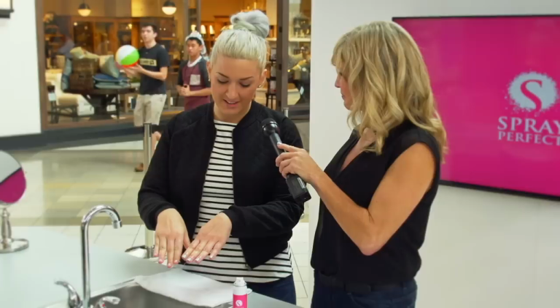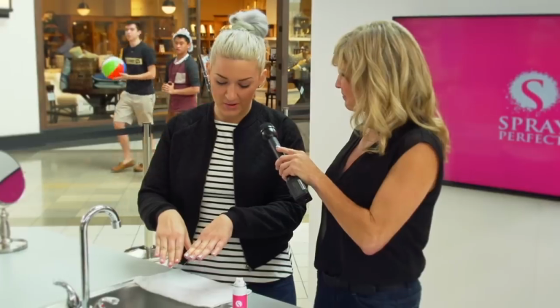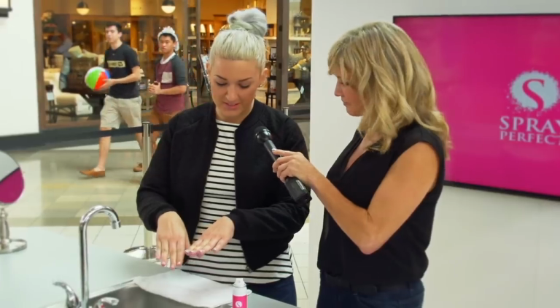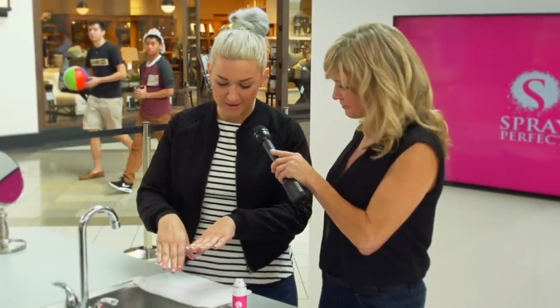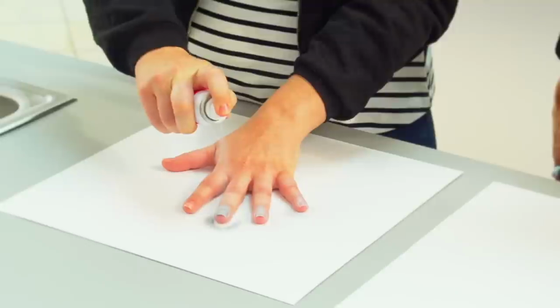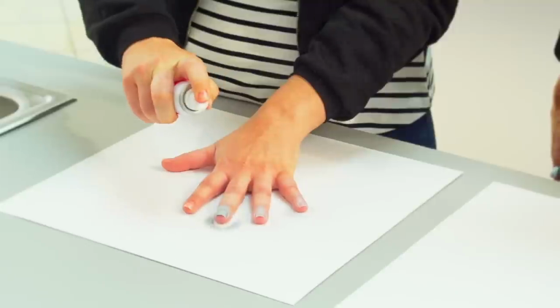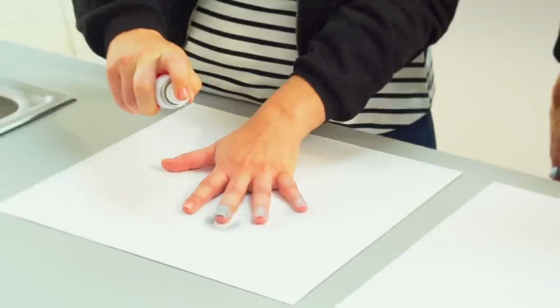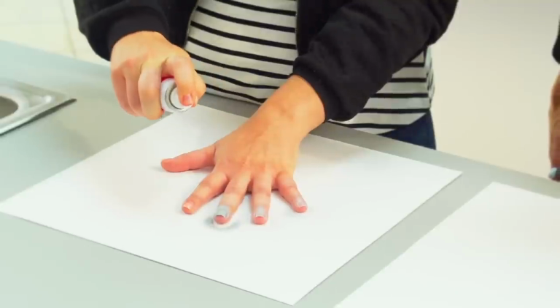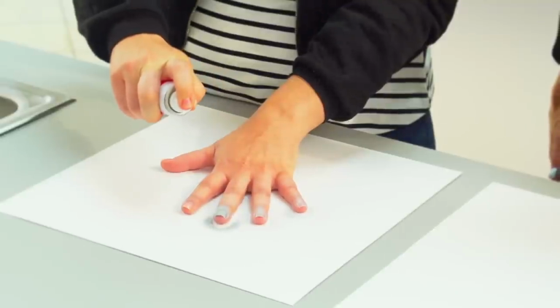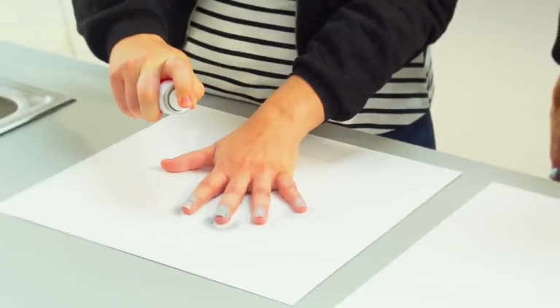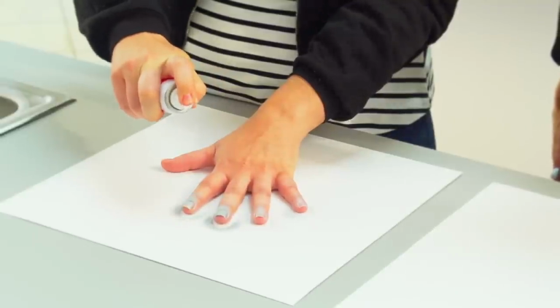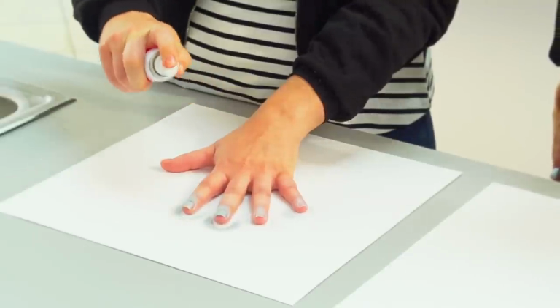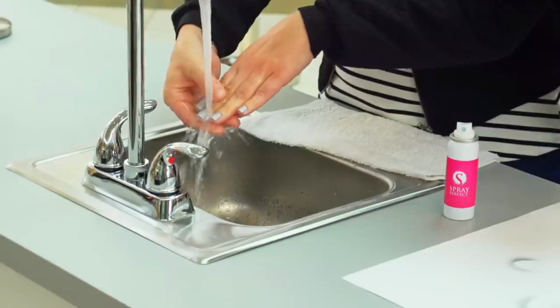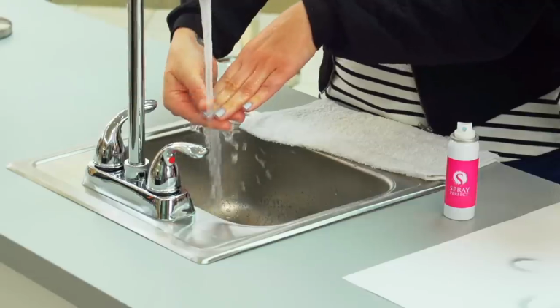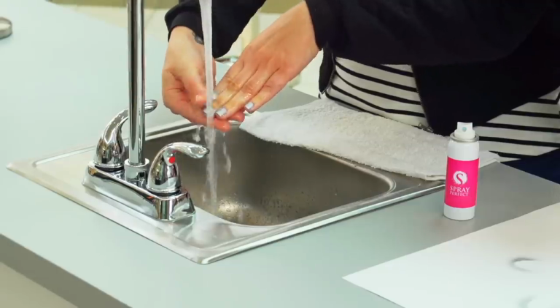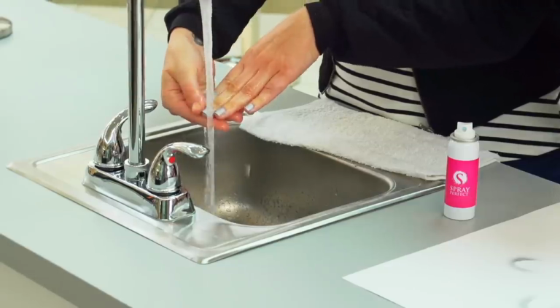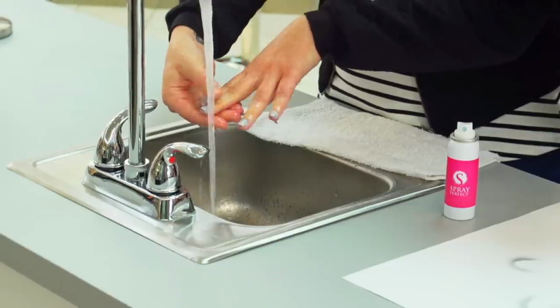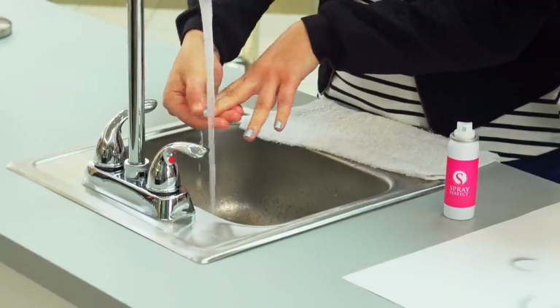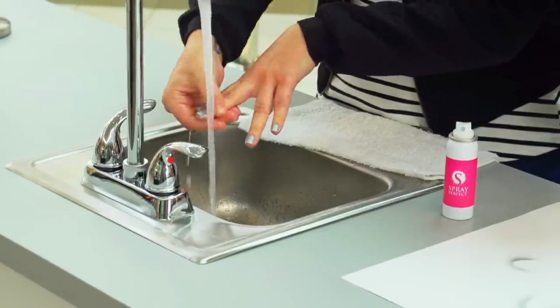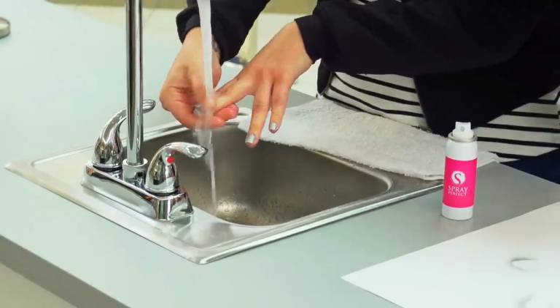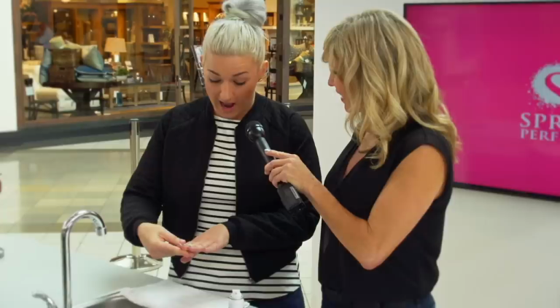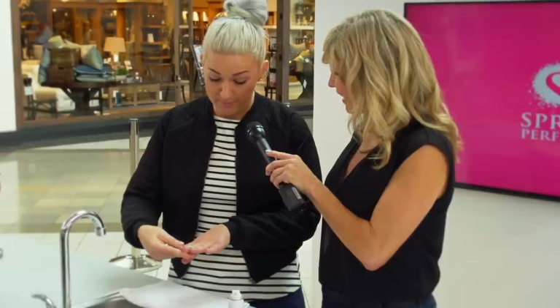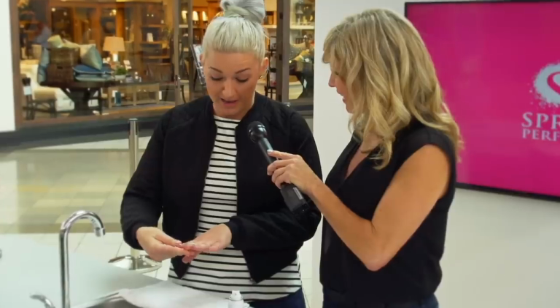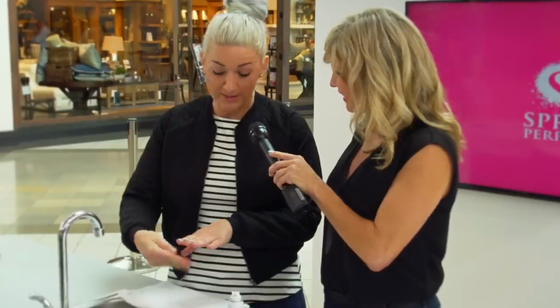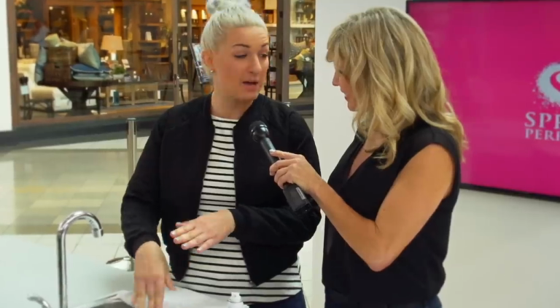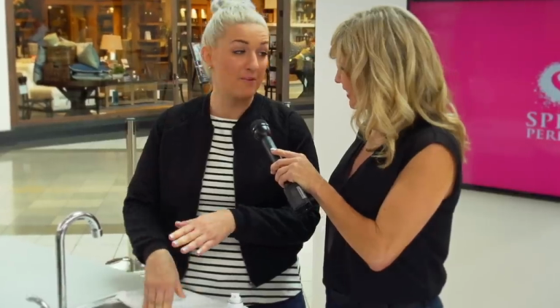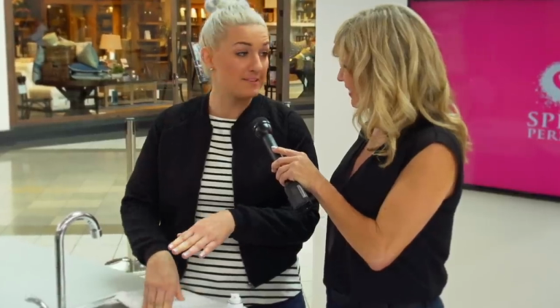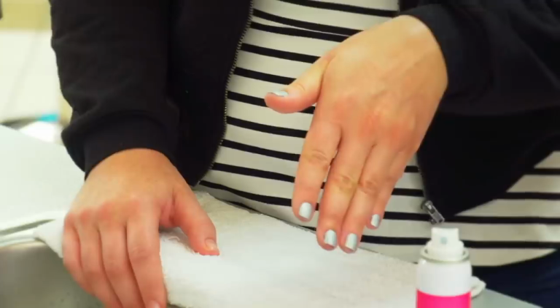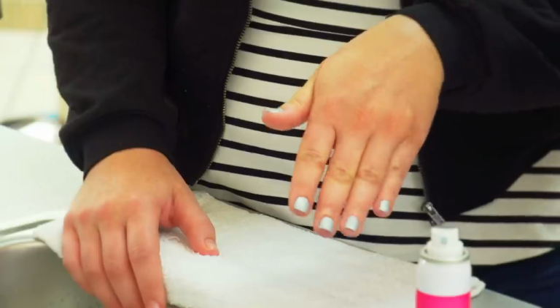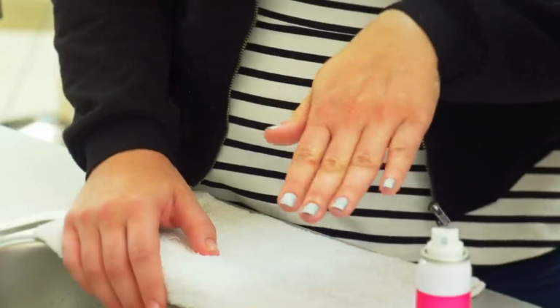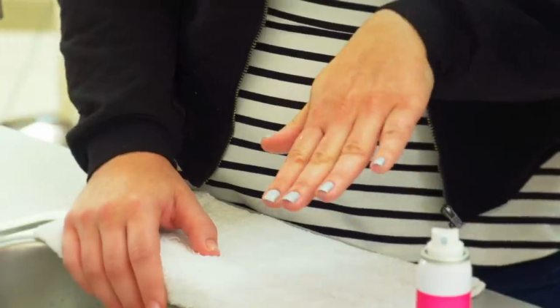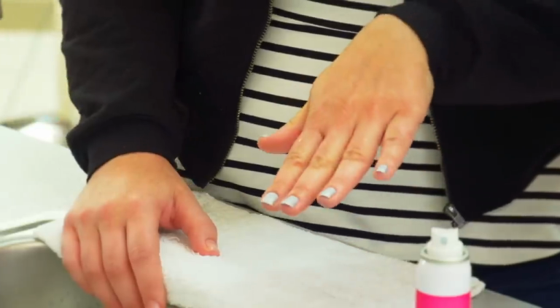The color is unbelievable. It's so solid. It came right off my fingers. I can't wait to tell my friends about it. I love it.